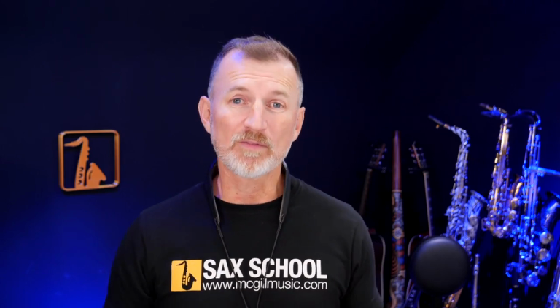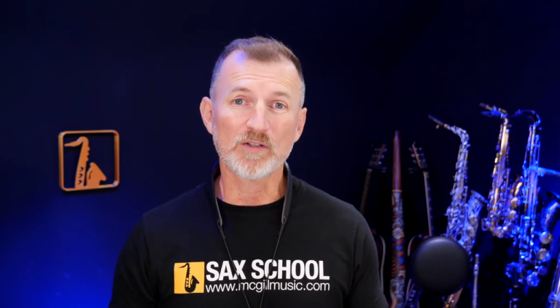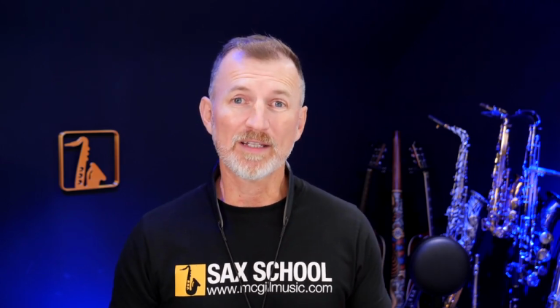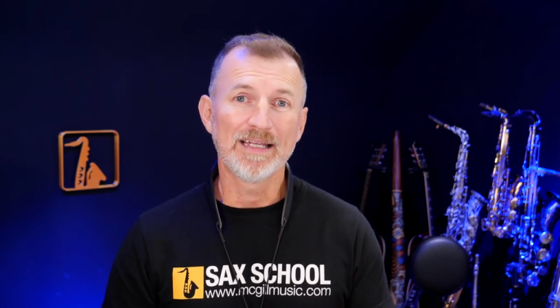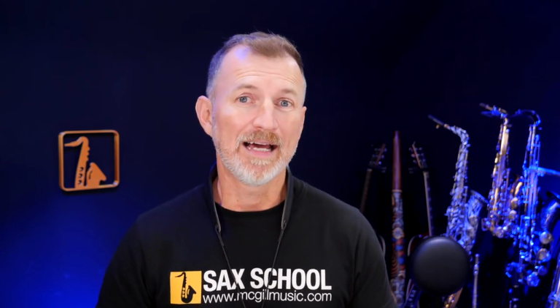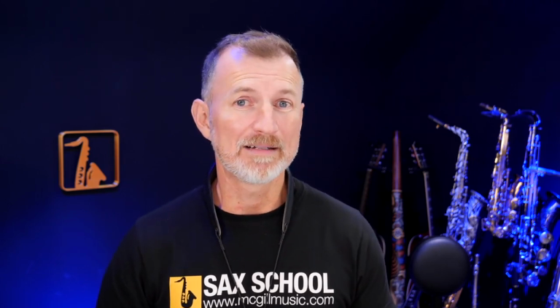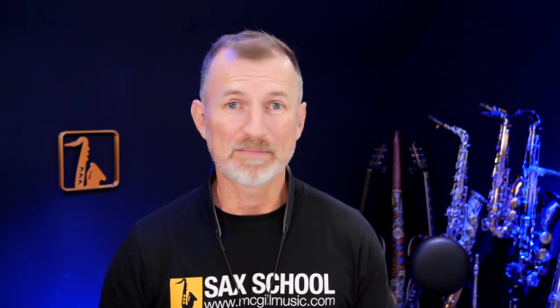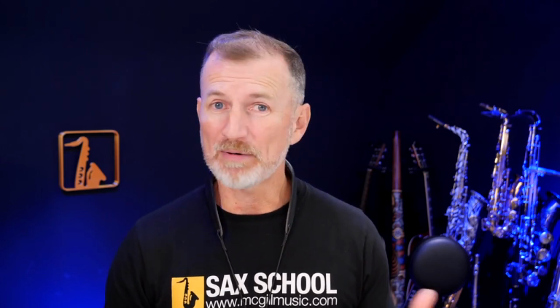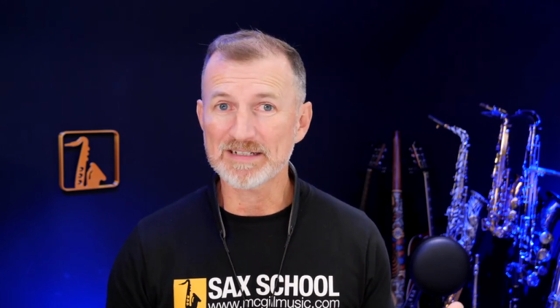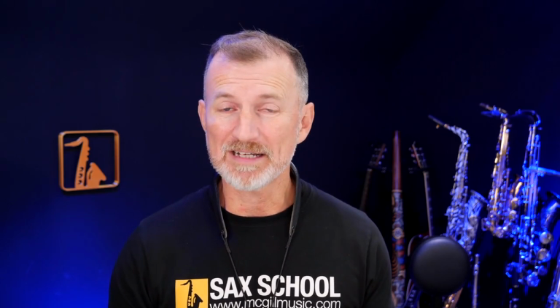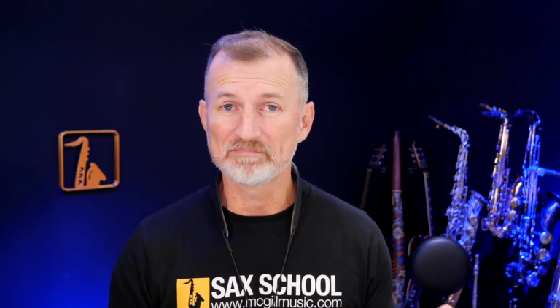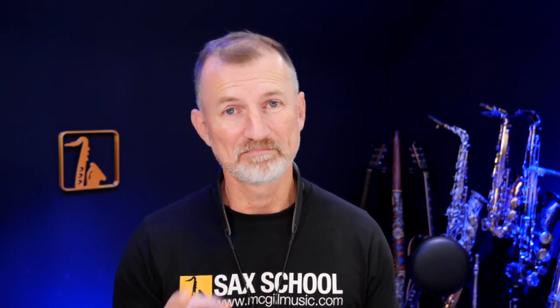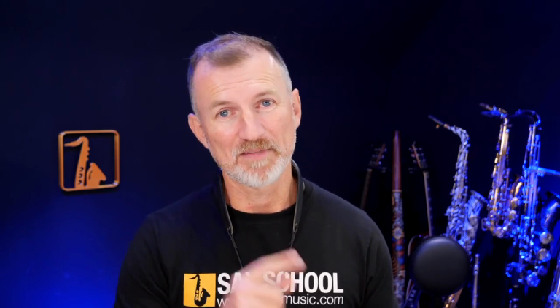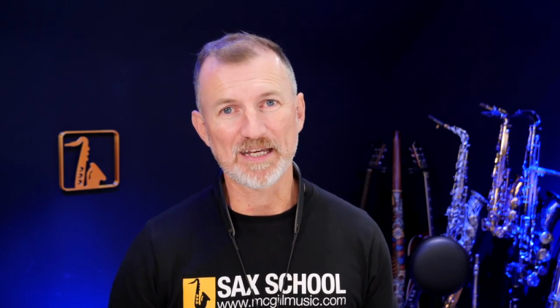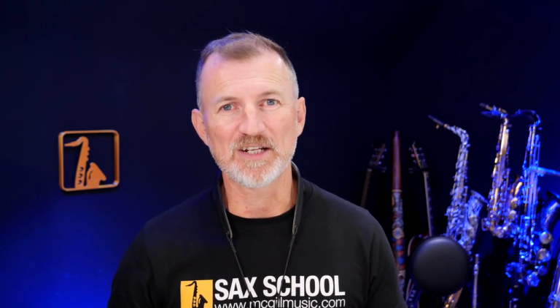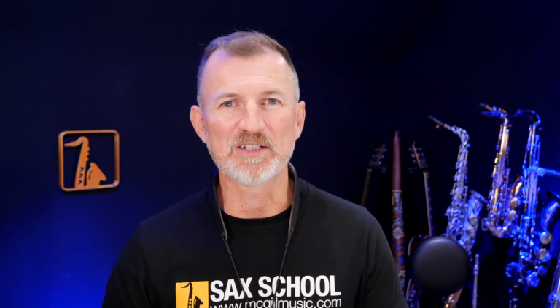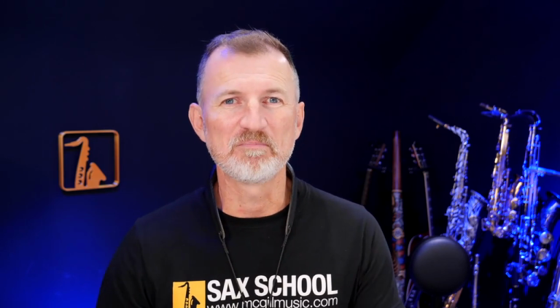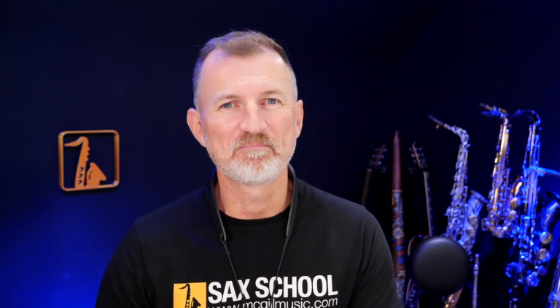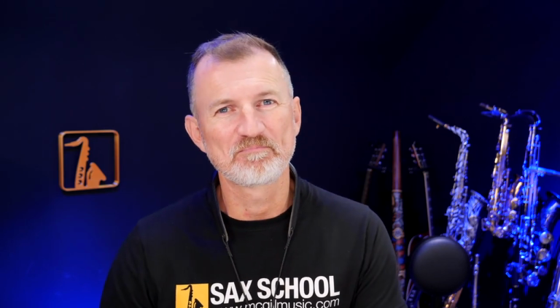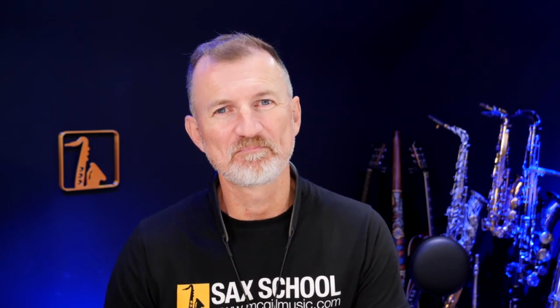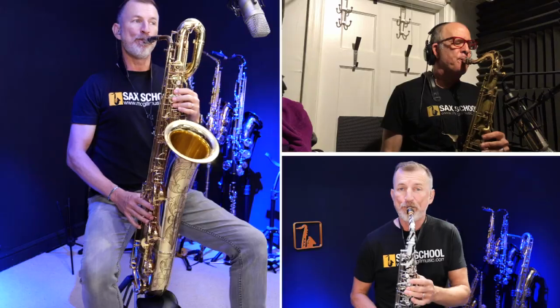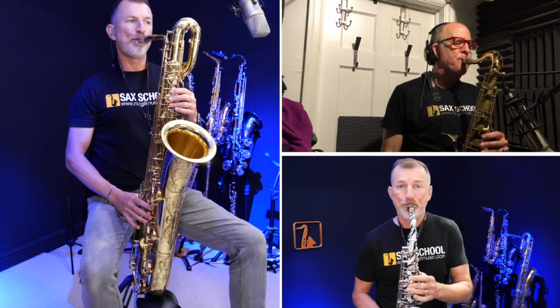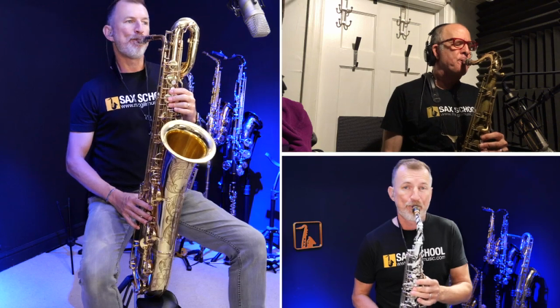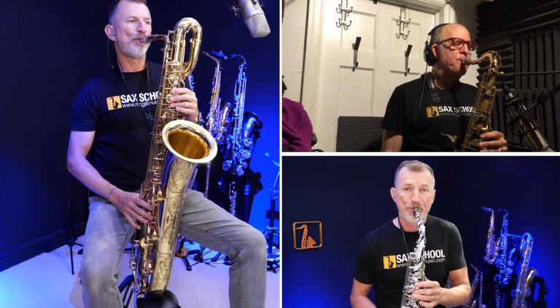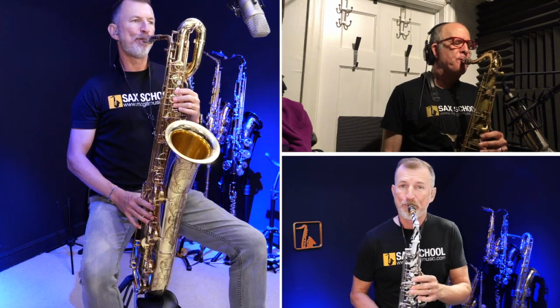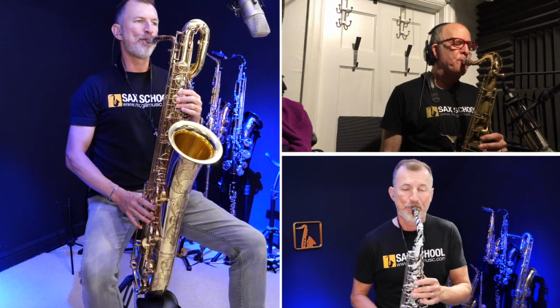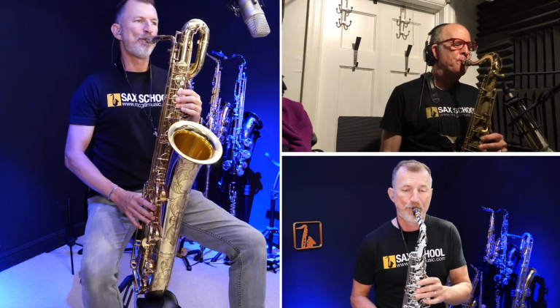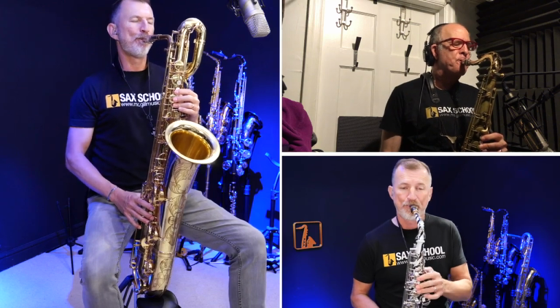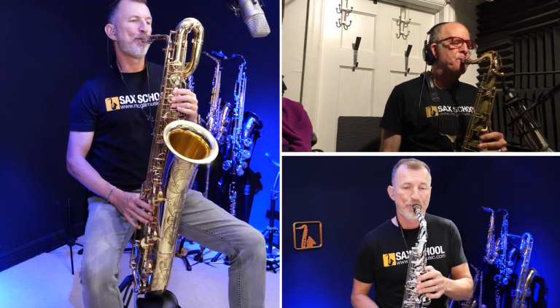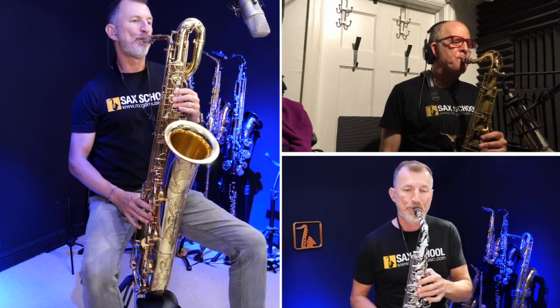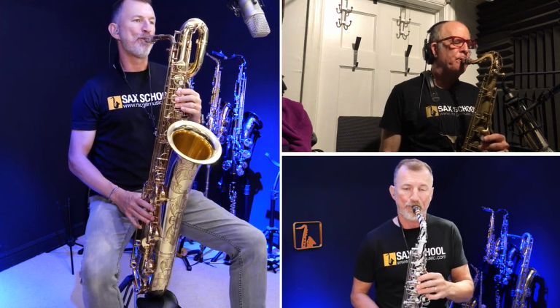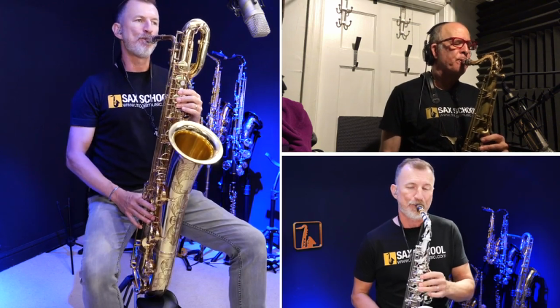Thanks for watching, keep practising hard, I'll catch you next time.